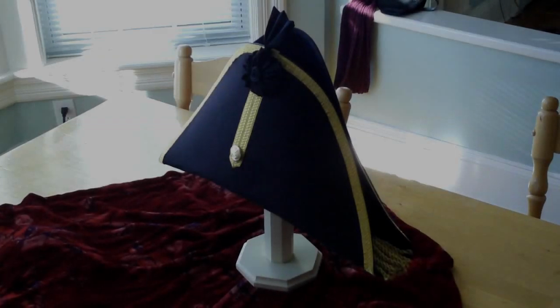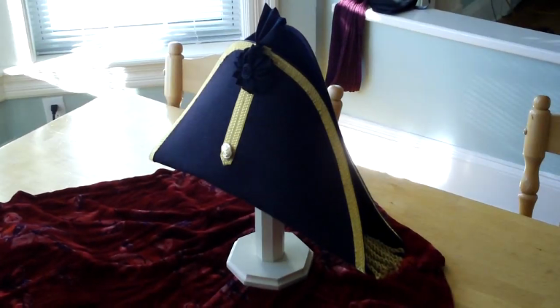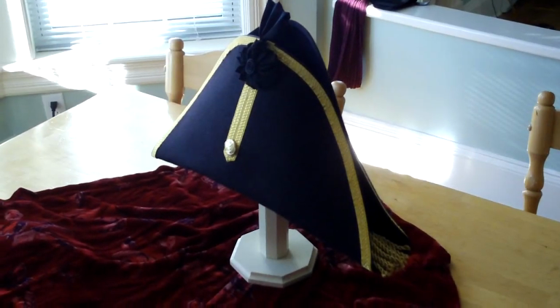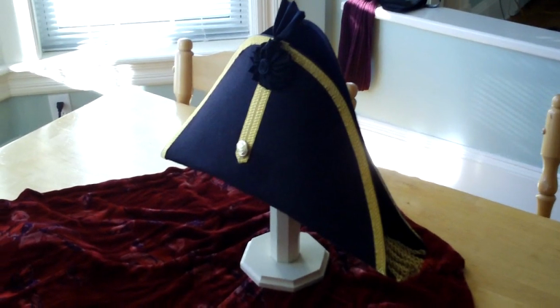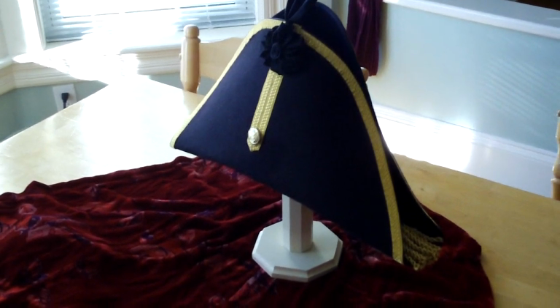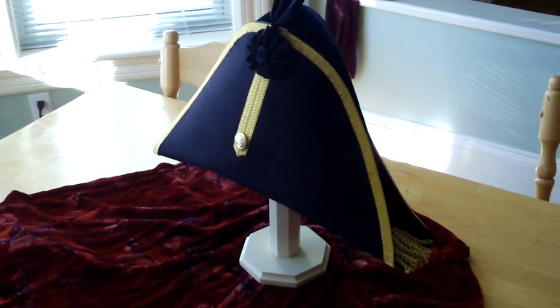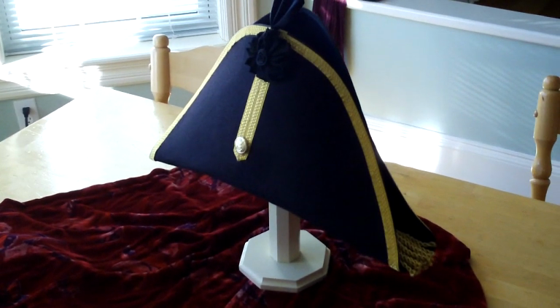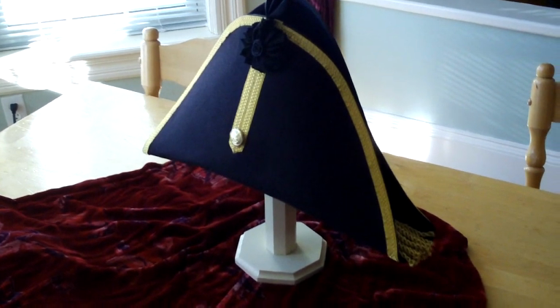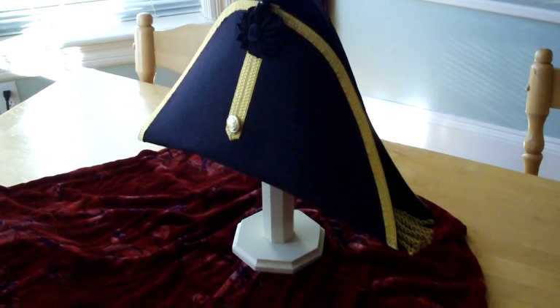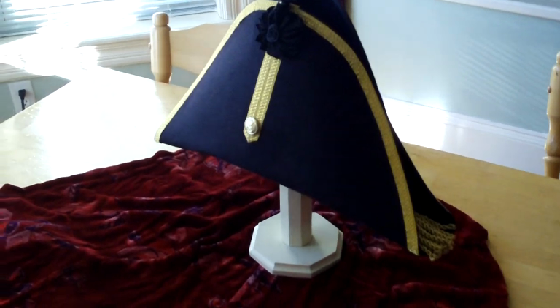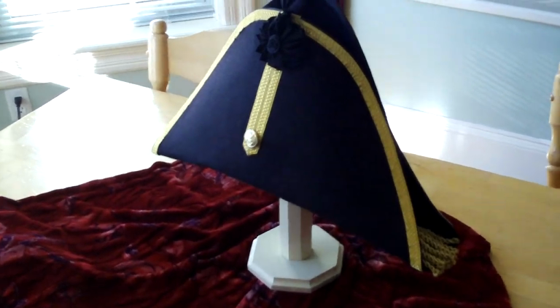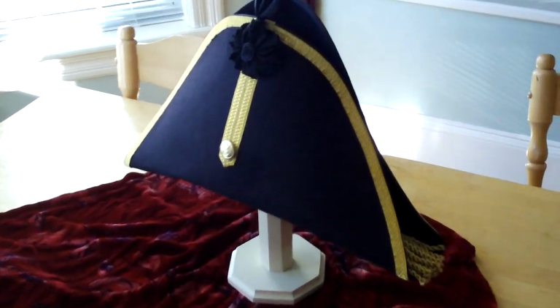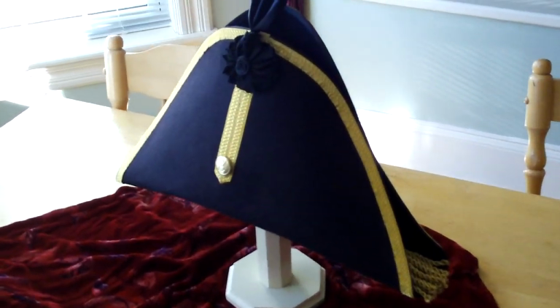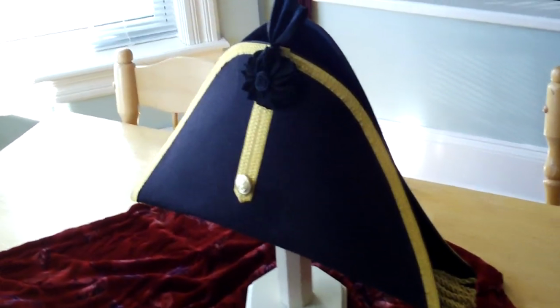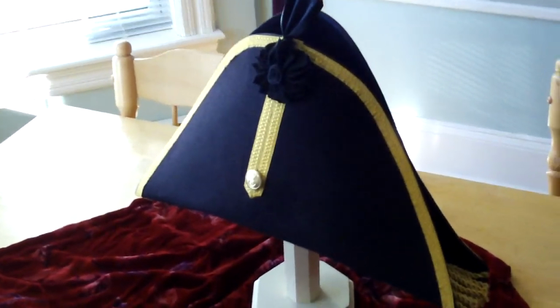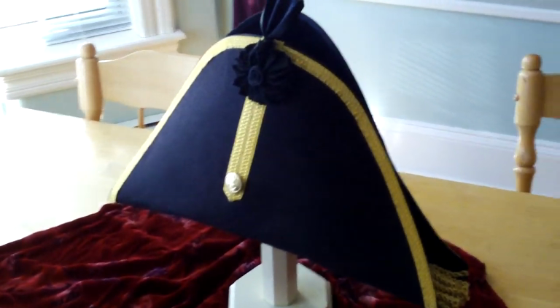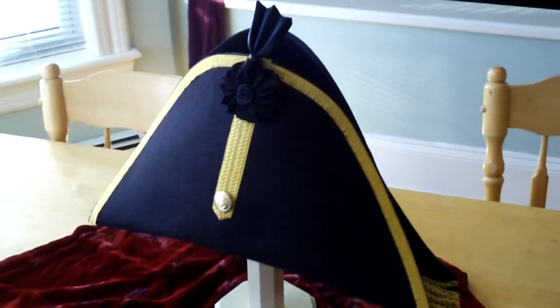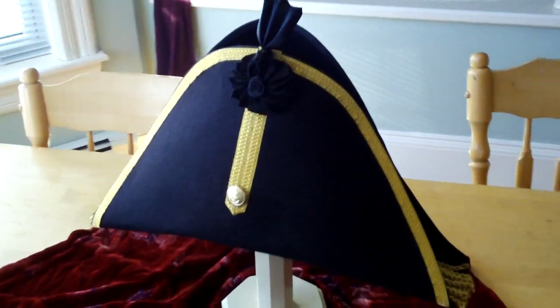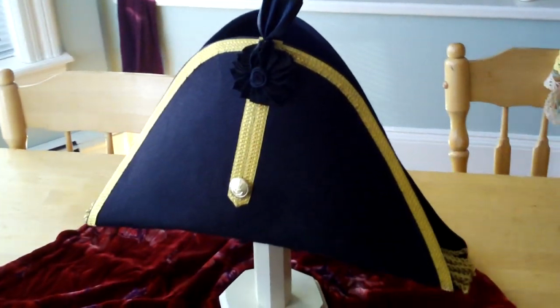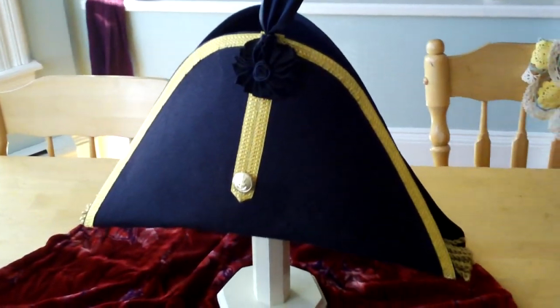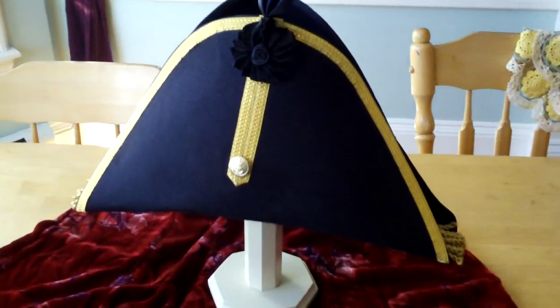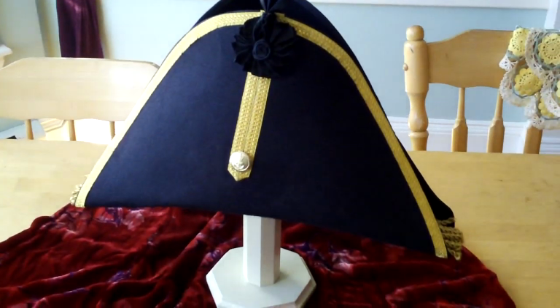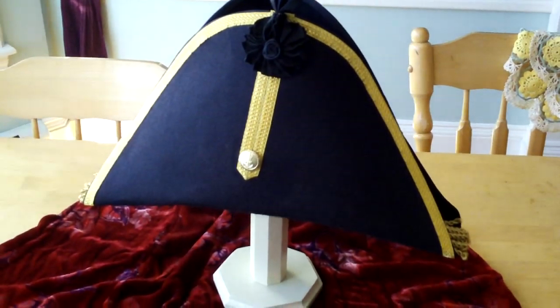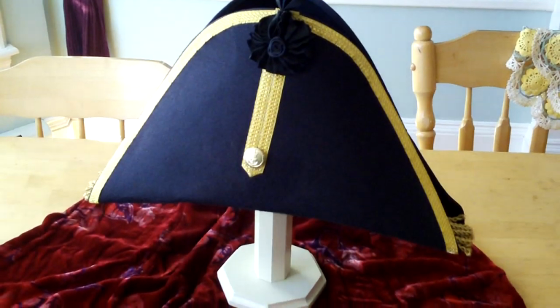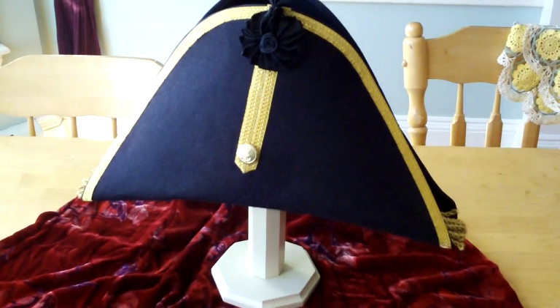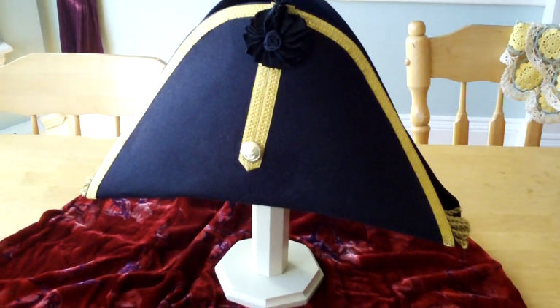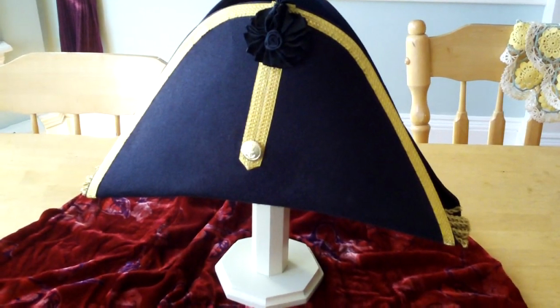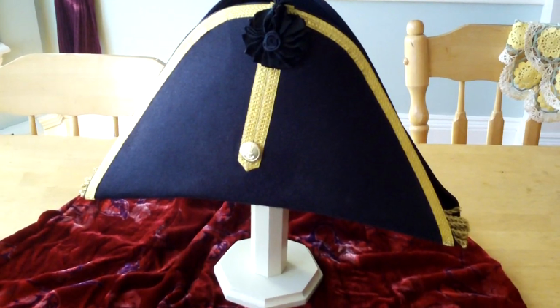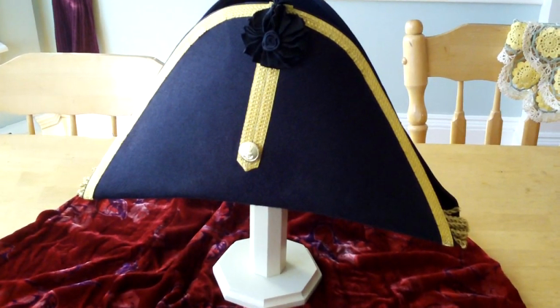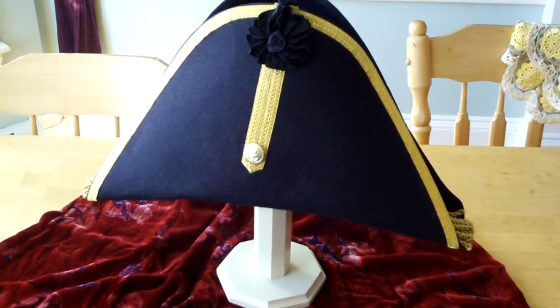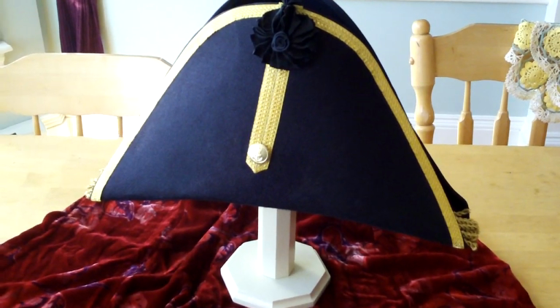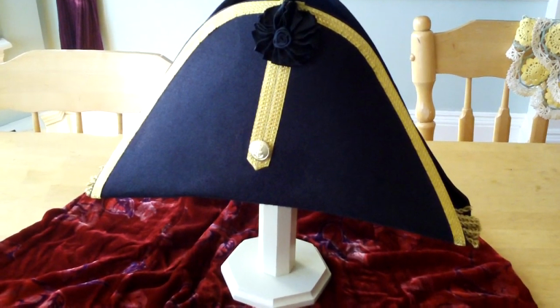Hello, and this is another Man the Capstan exhibit in sight, and we'll be looking at the hats of the Man the Capstan crew.